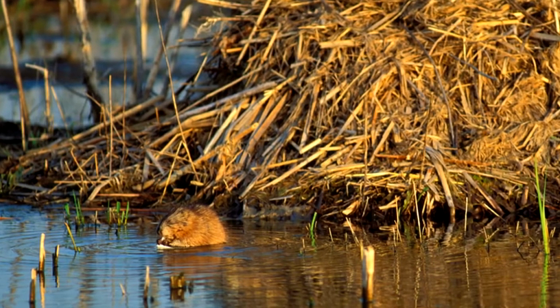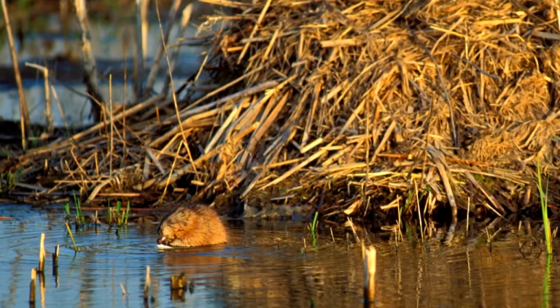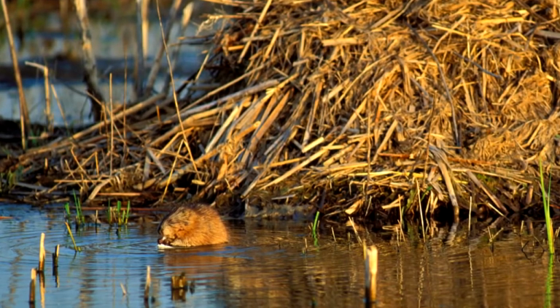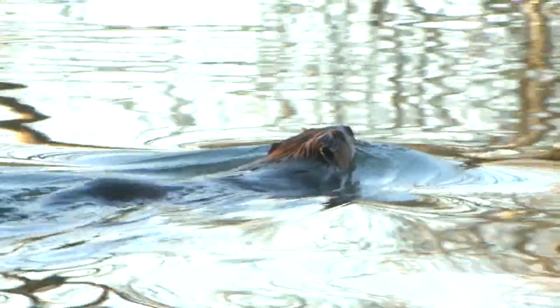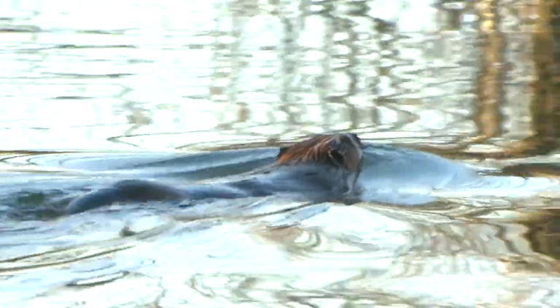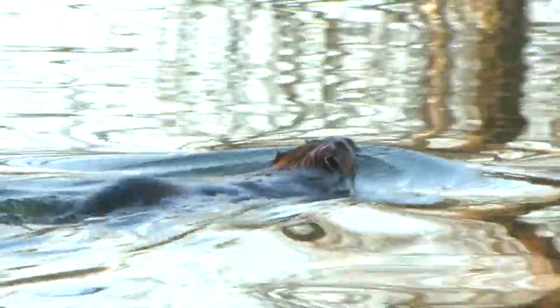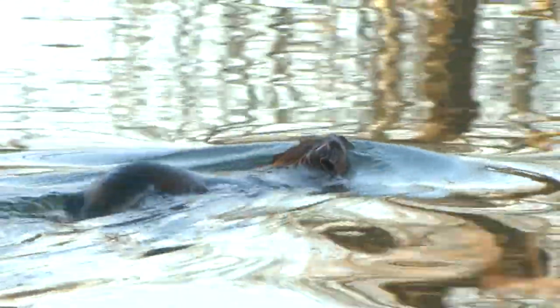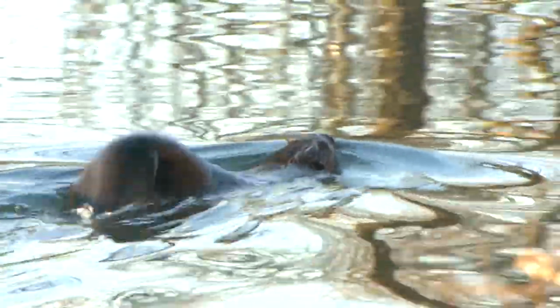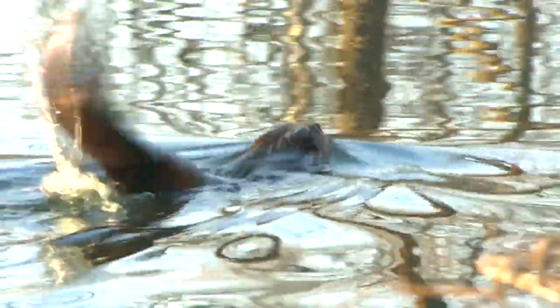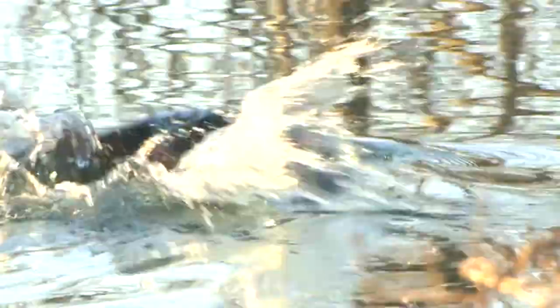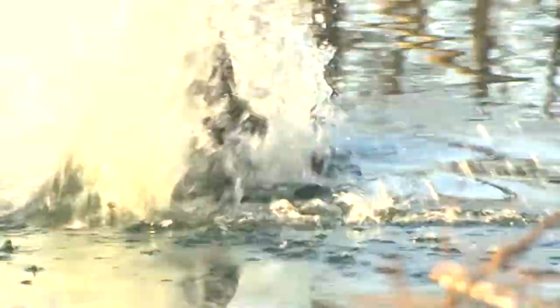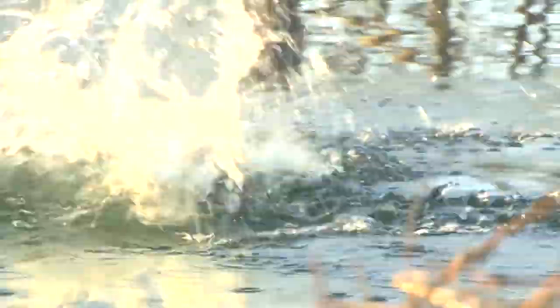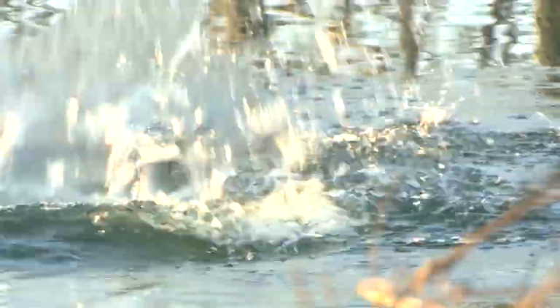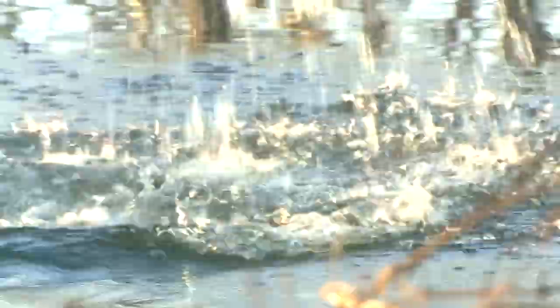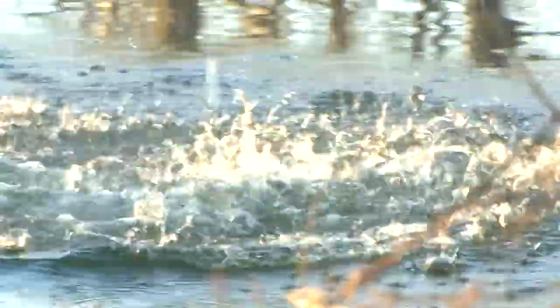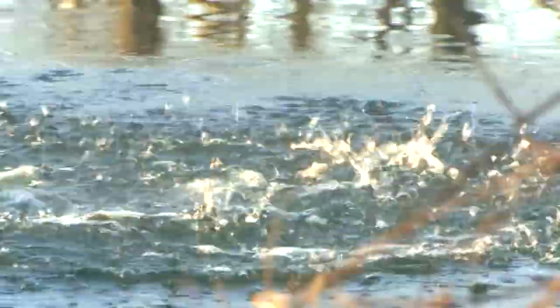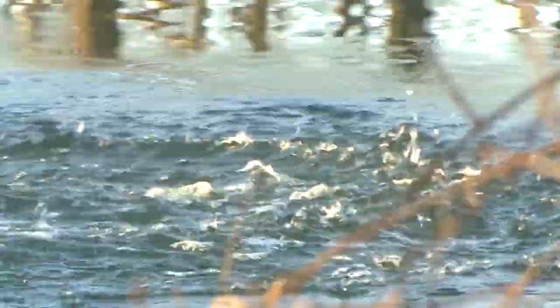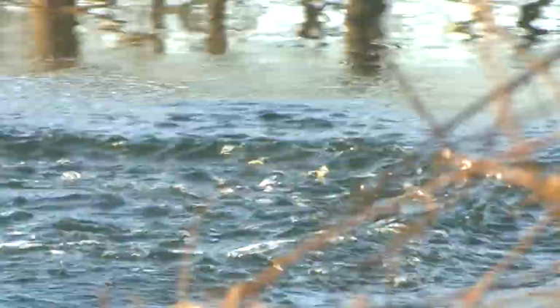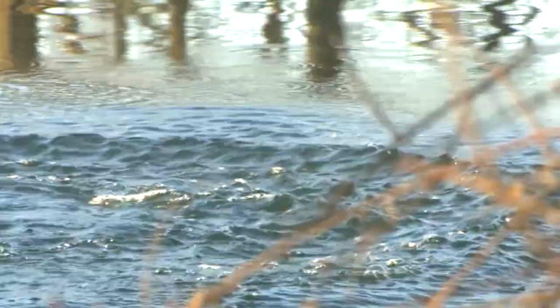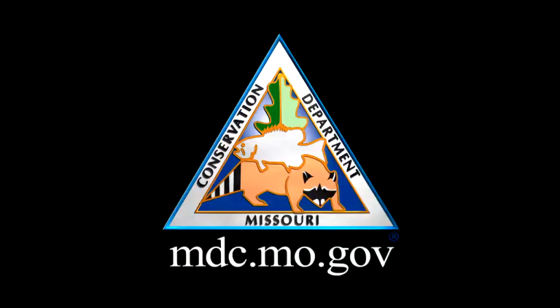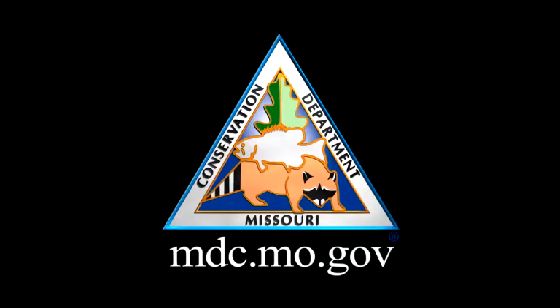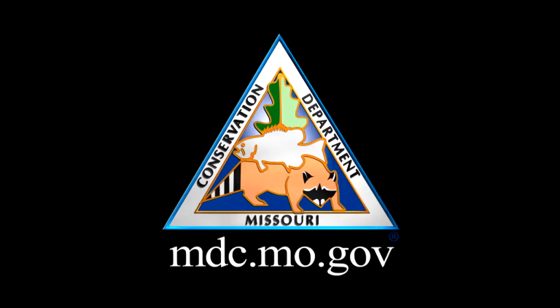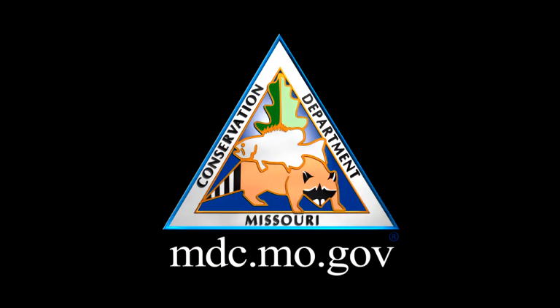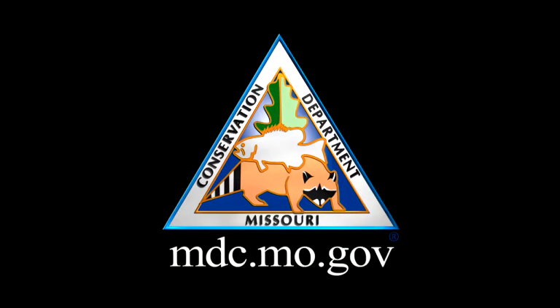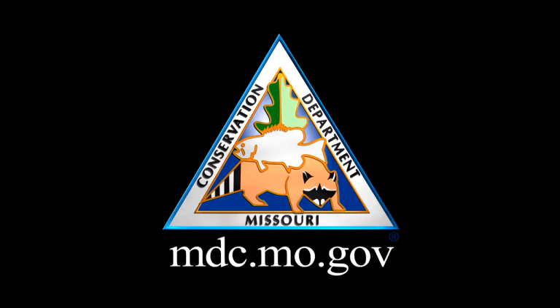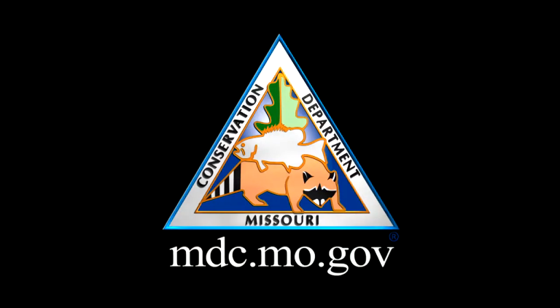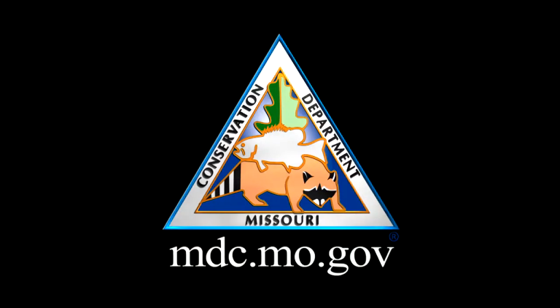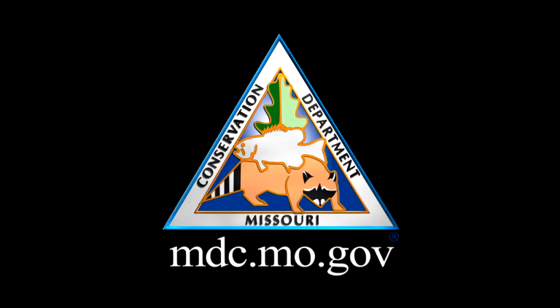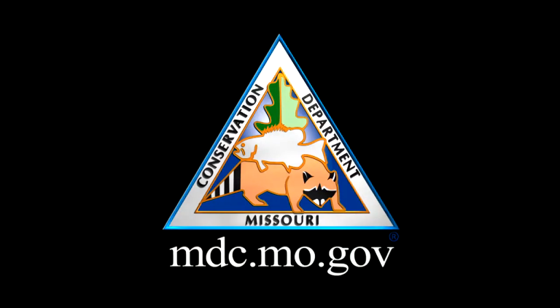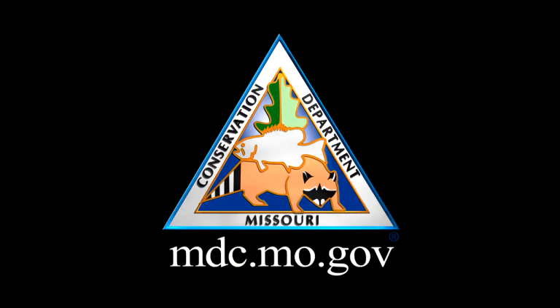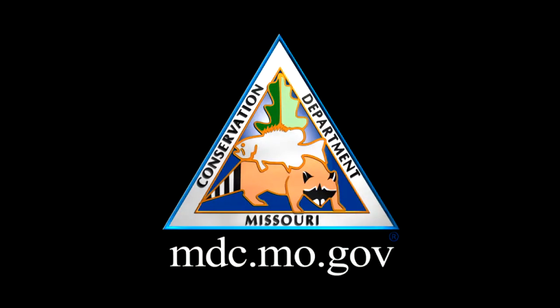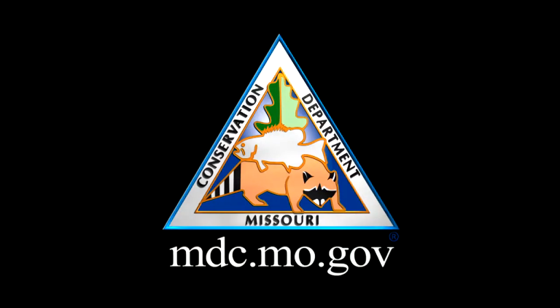For more information about Missouri's busy beavers and muskrats, visit mdc.mo.gov.